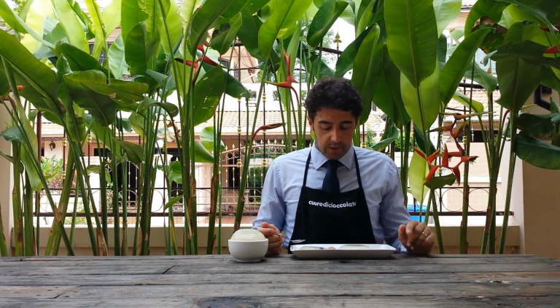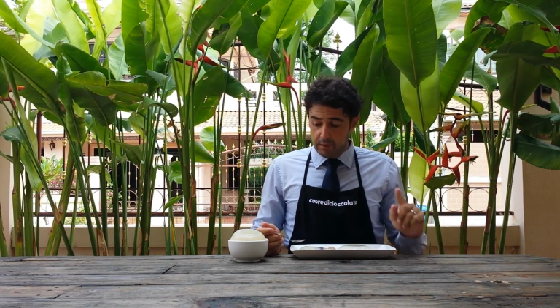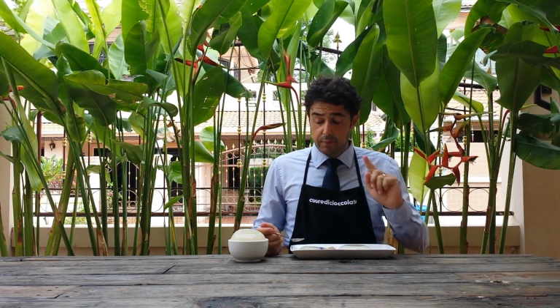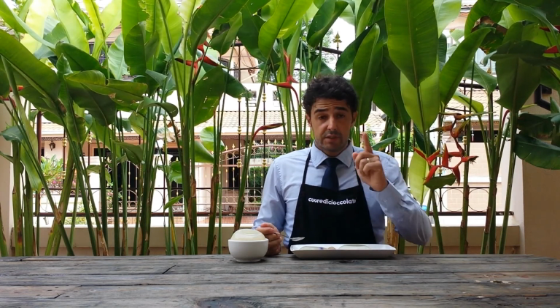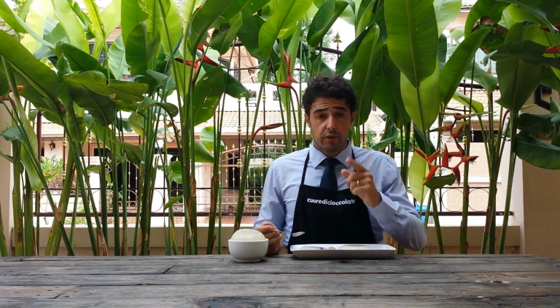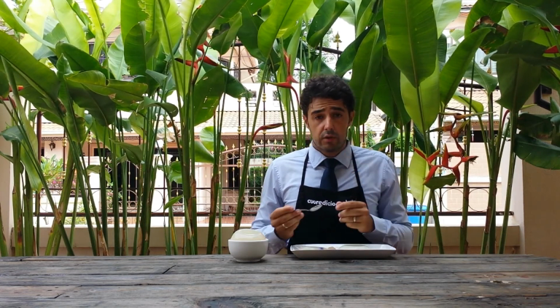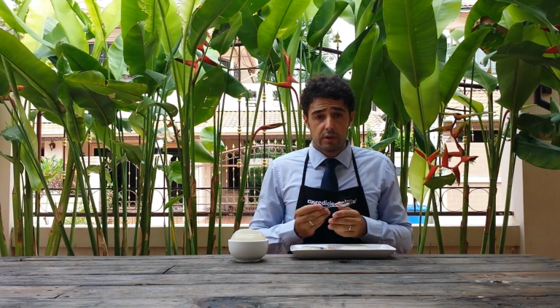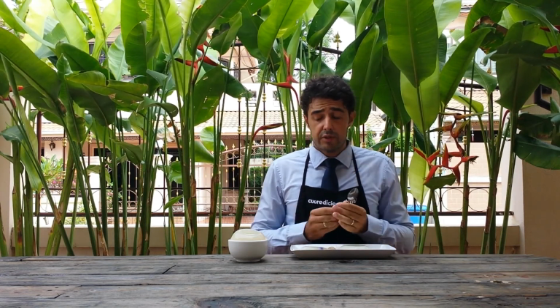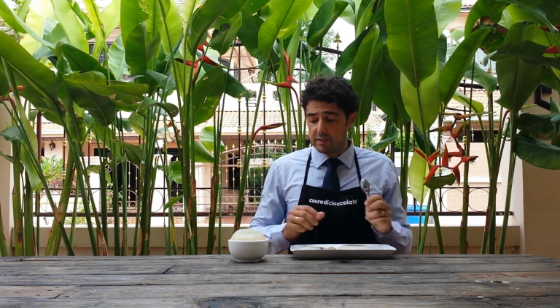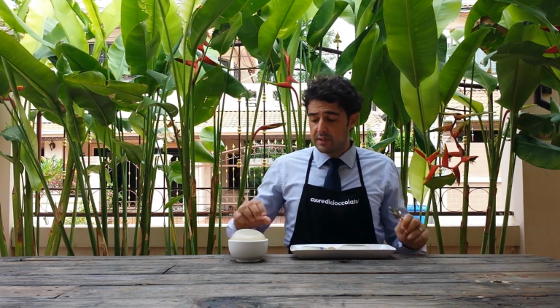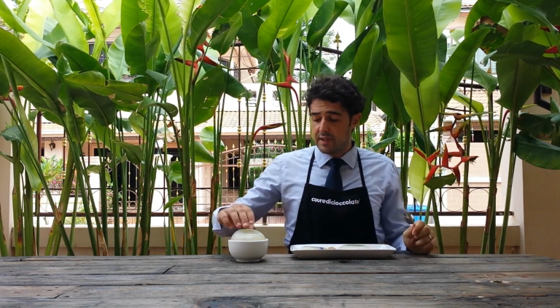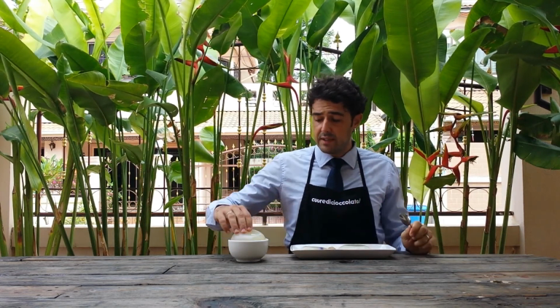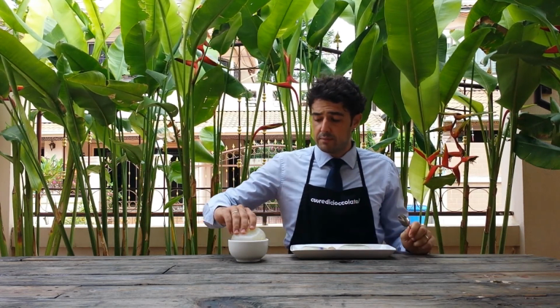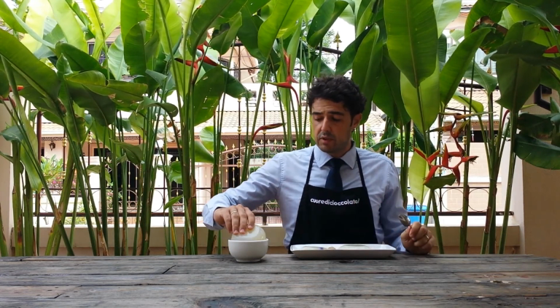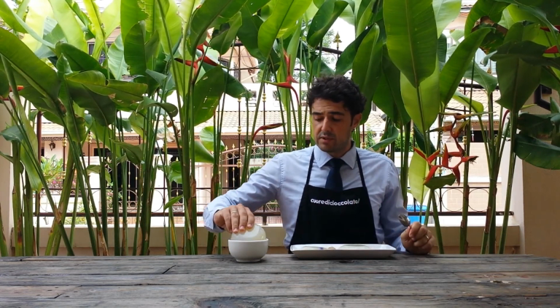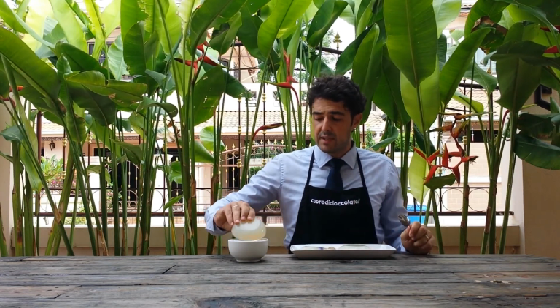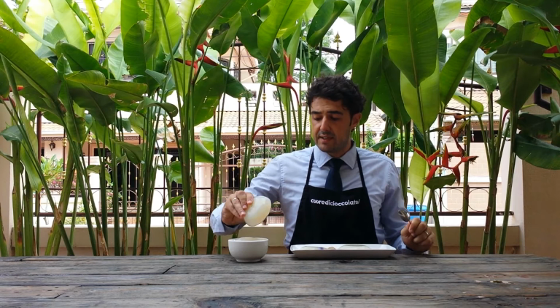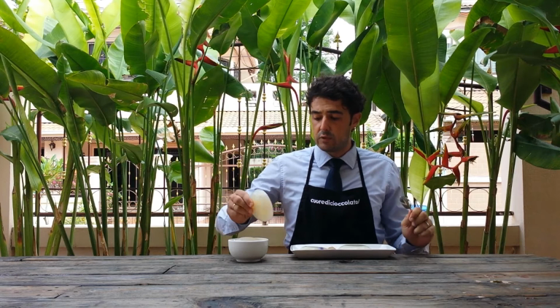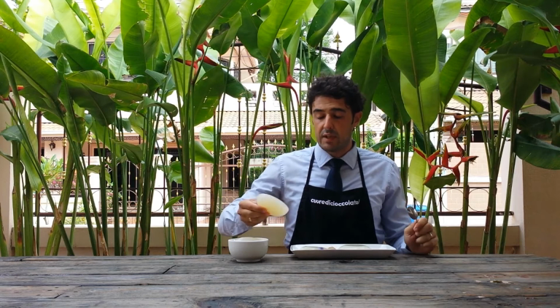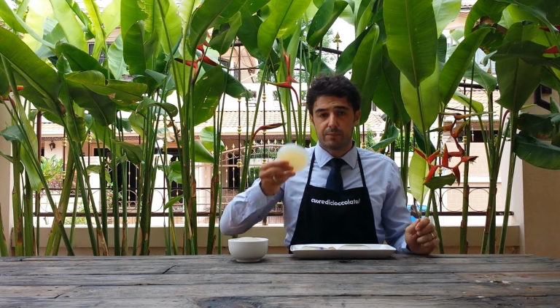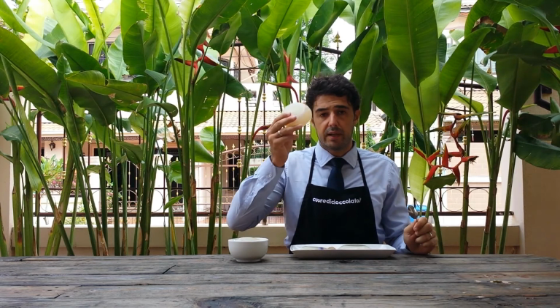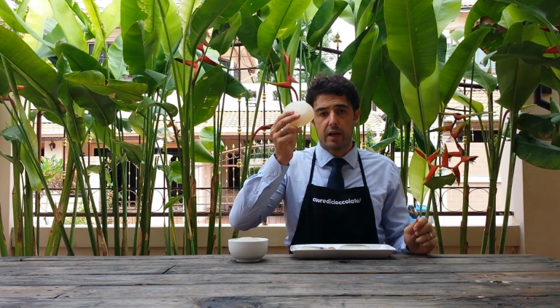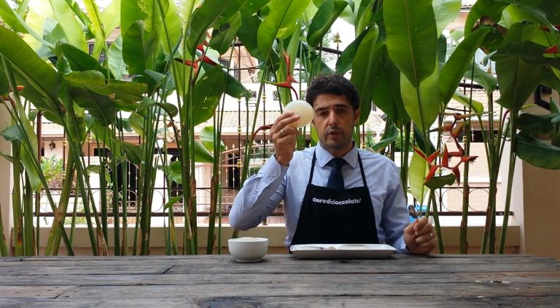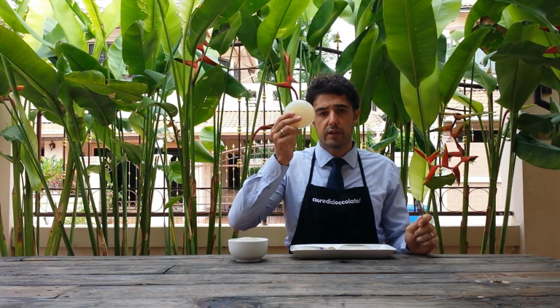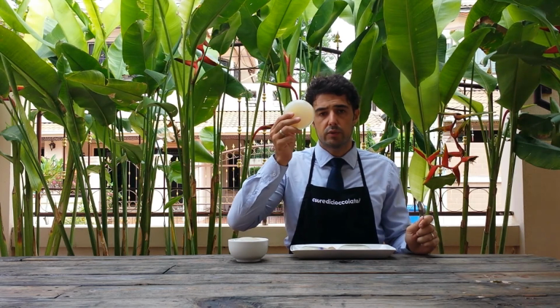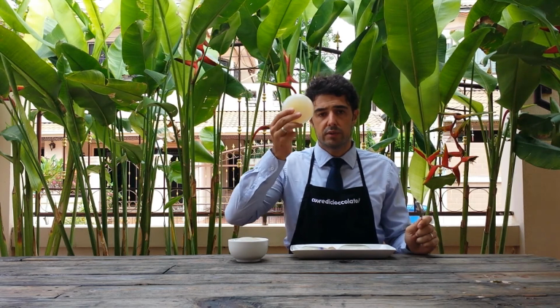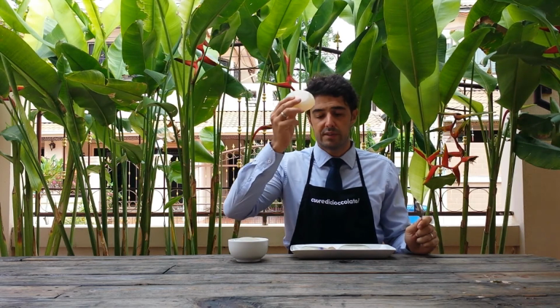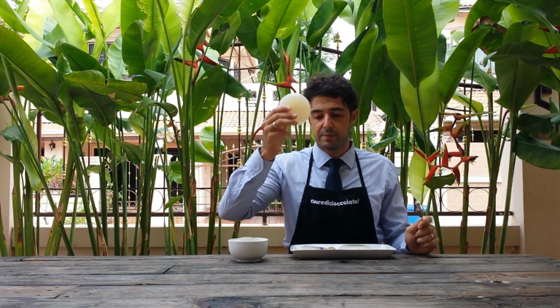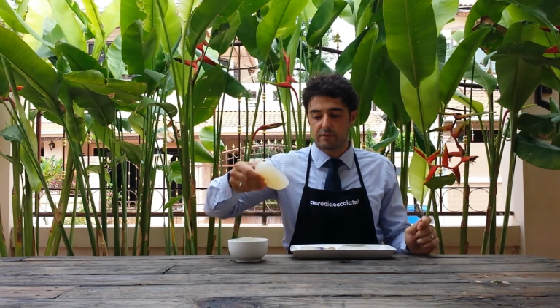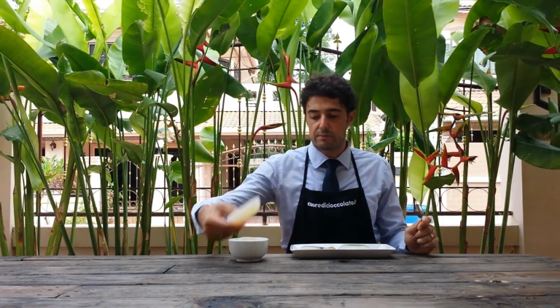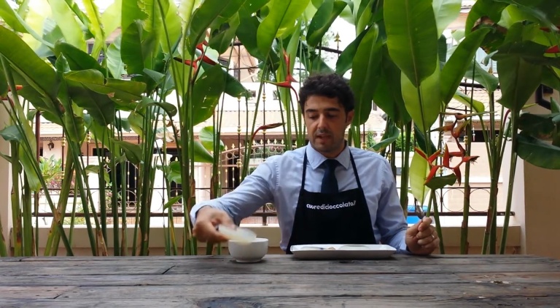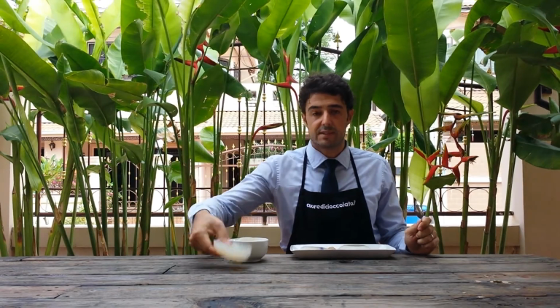Please follow the video until the end, because in the end I will explain how you can make this piece of plastic.